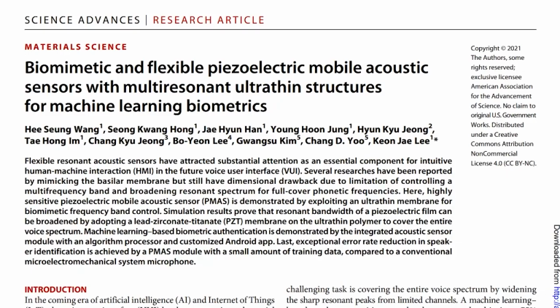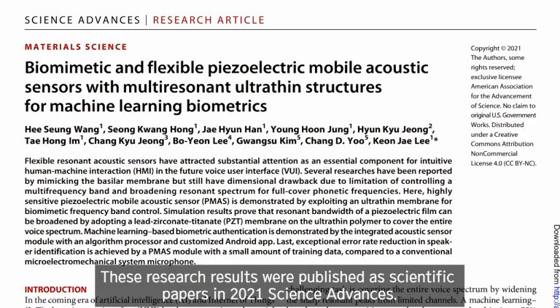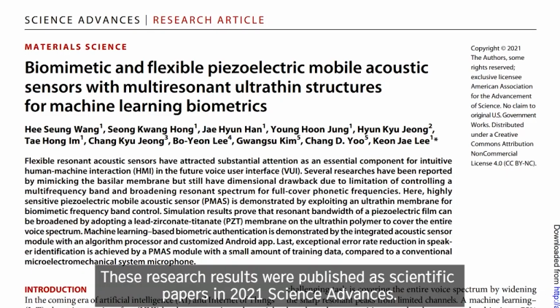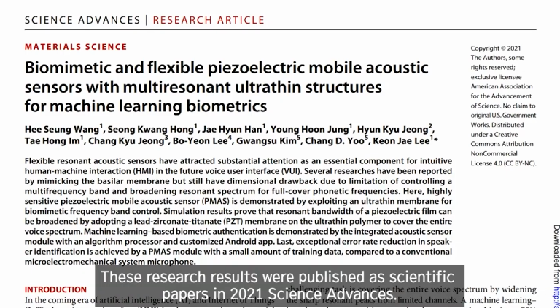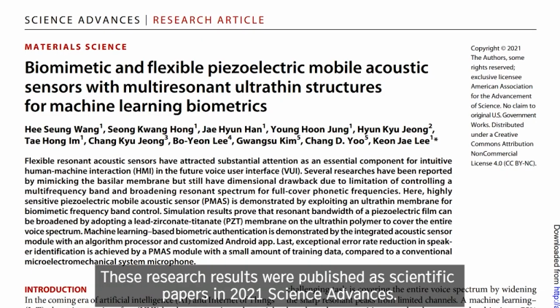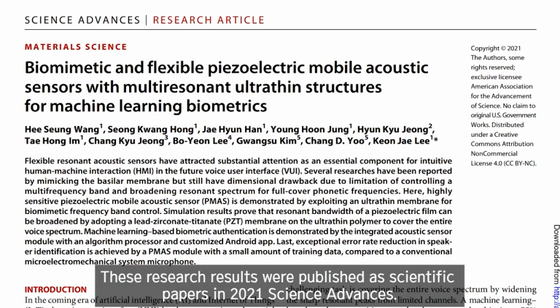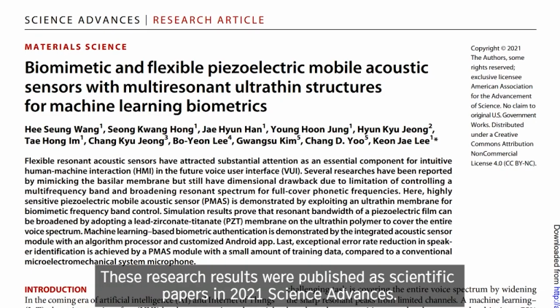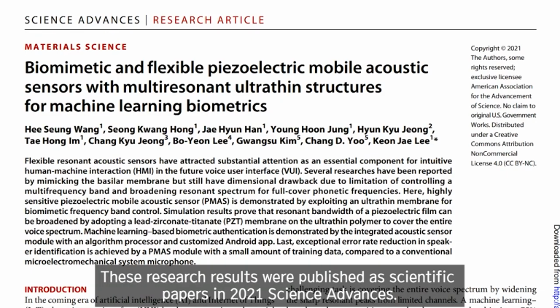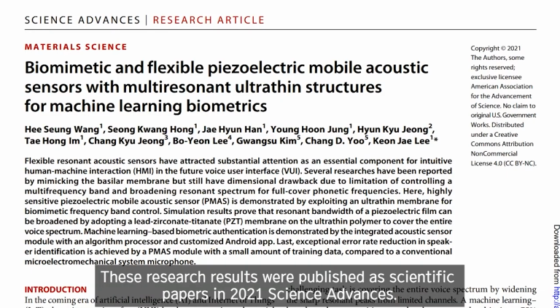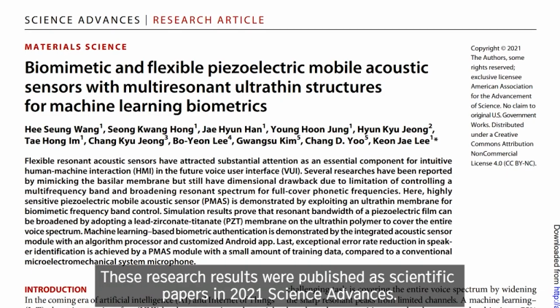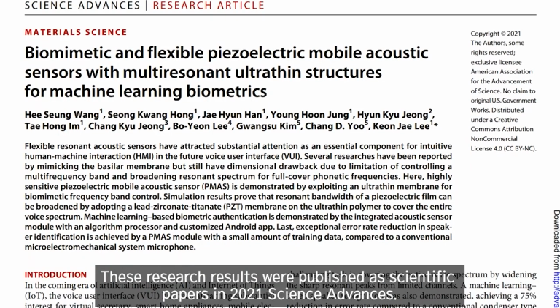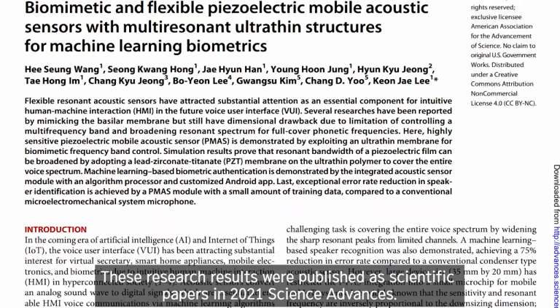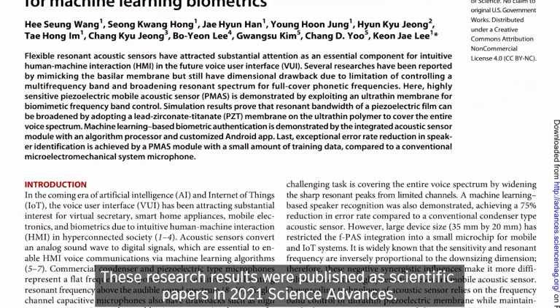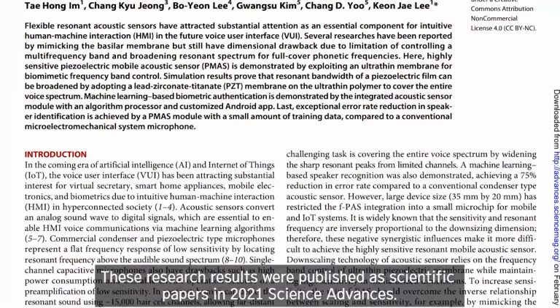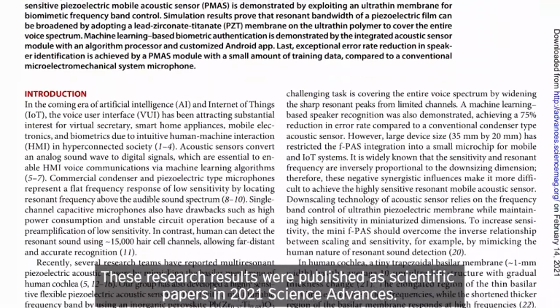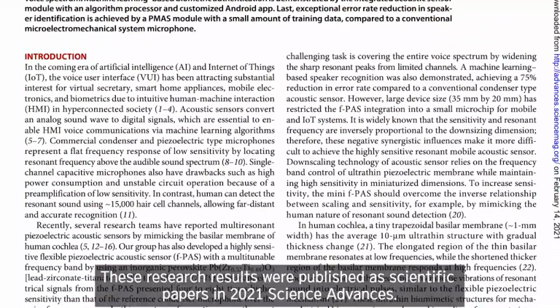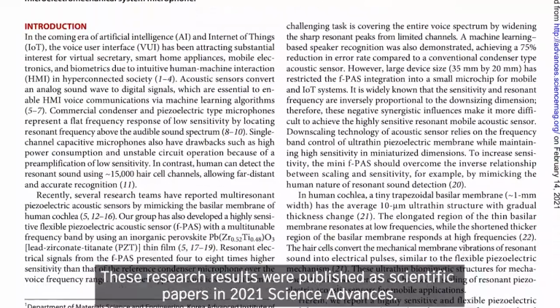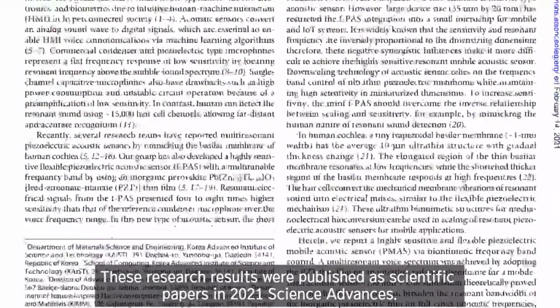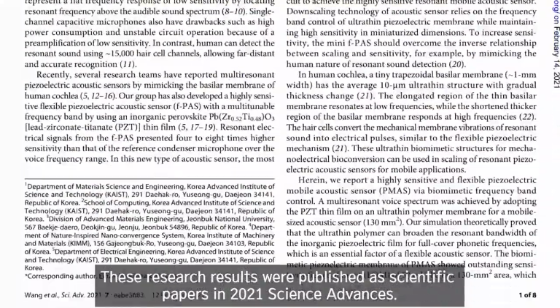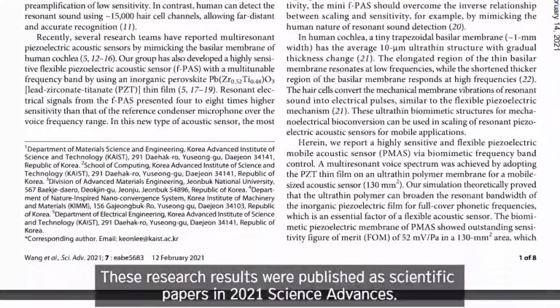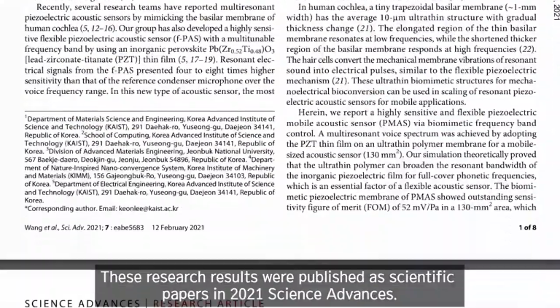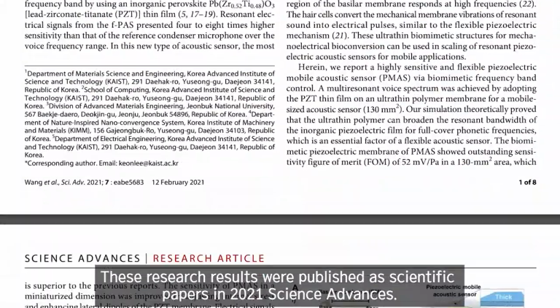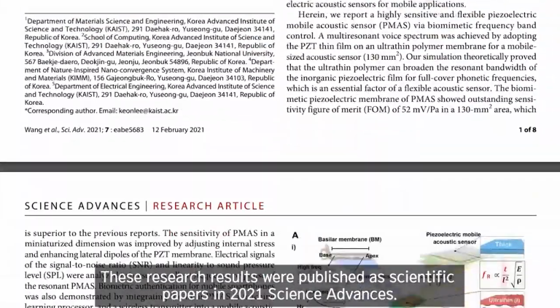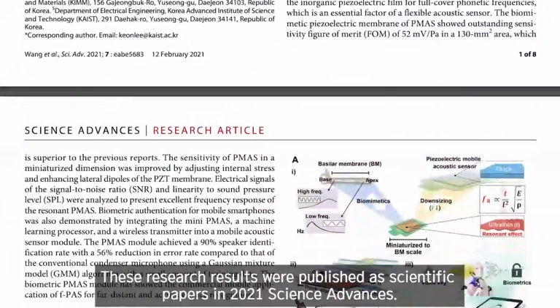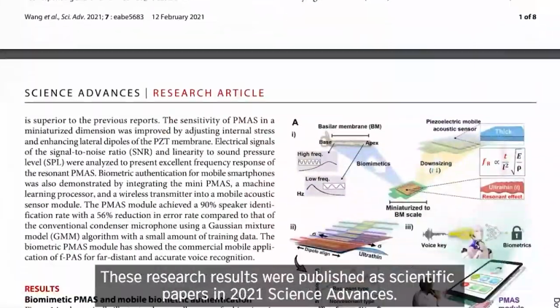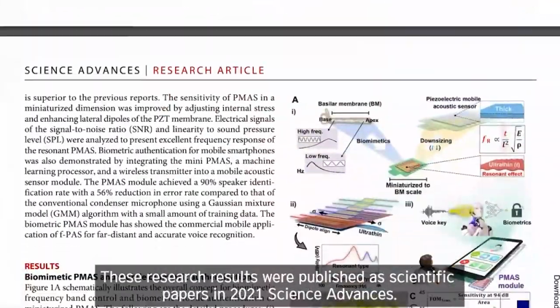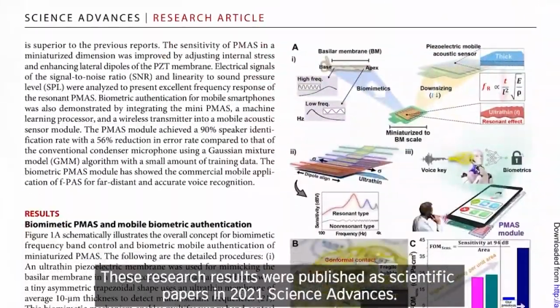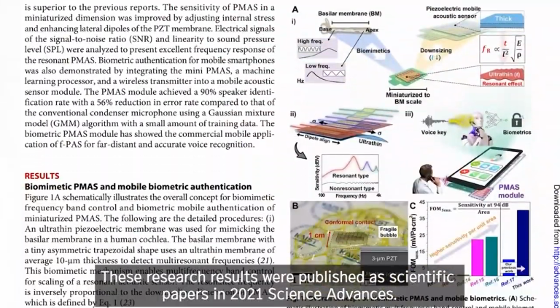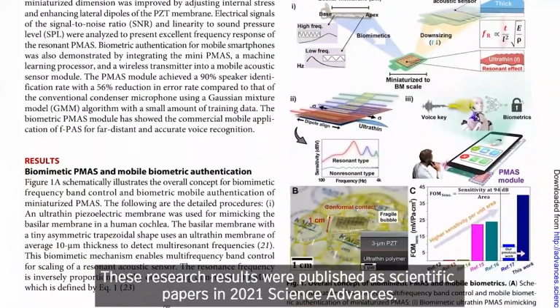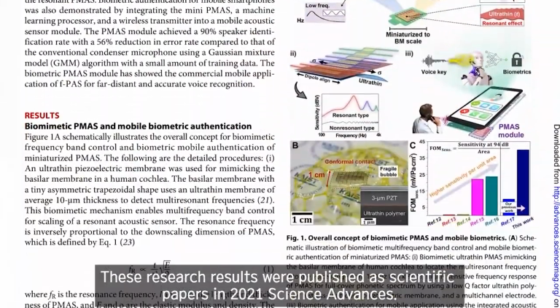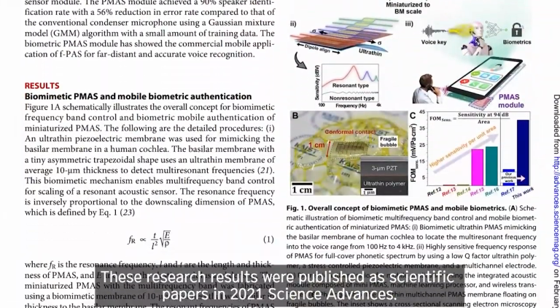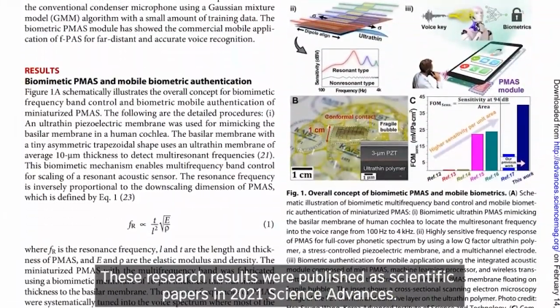These research results were published as scientific papers in 2021 Science Advances.